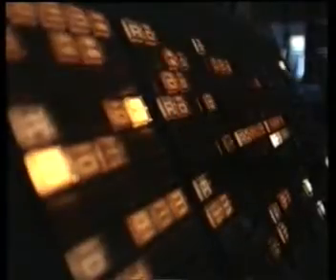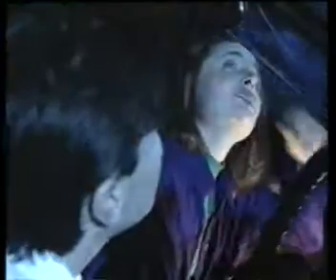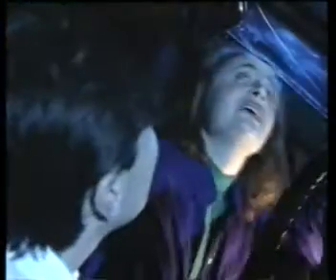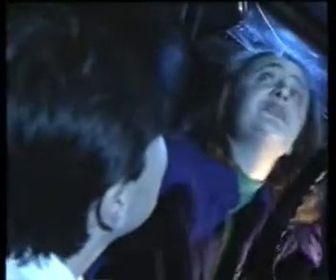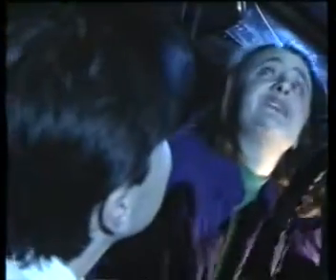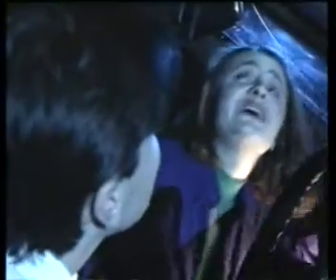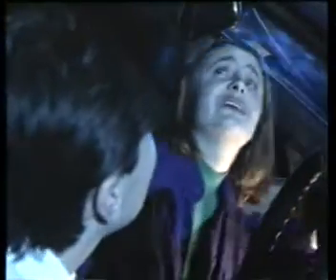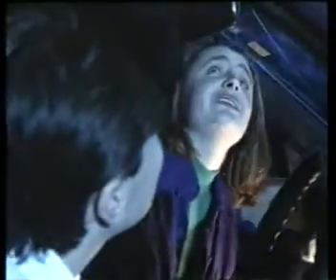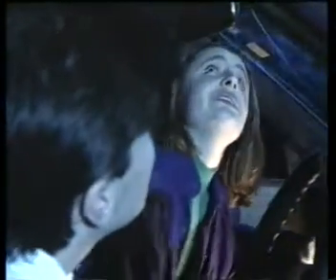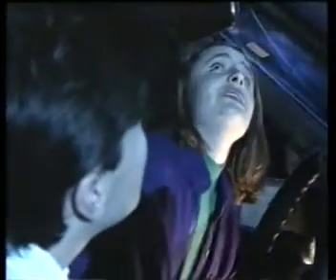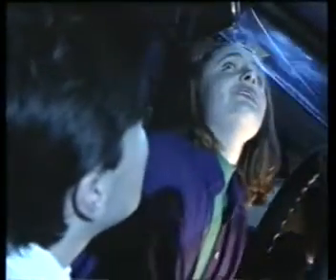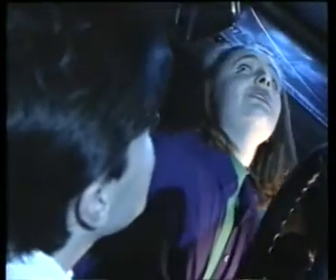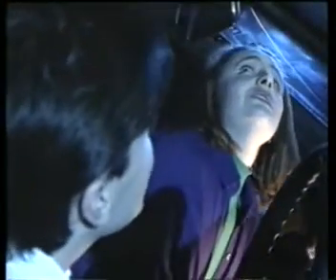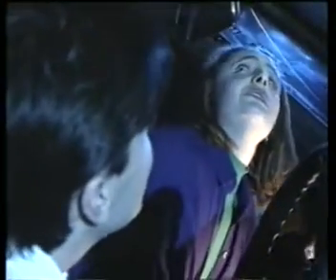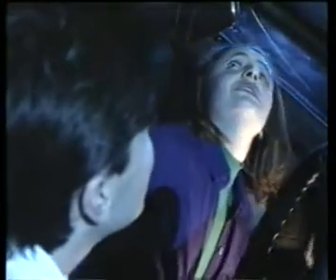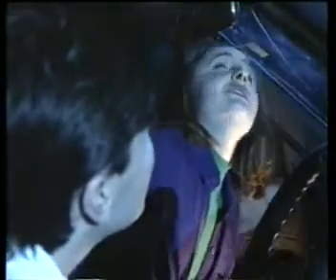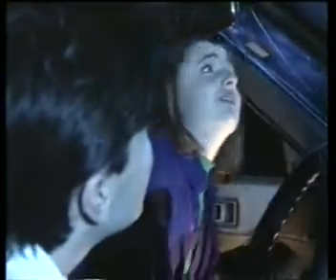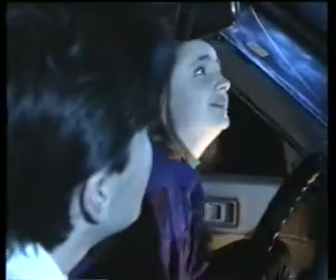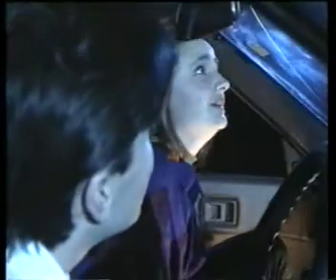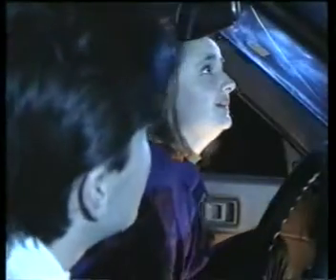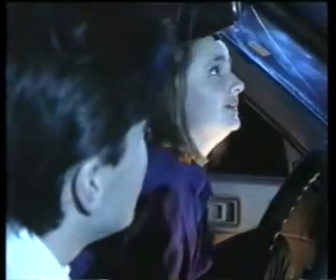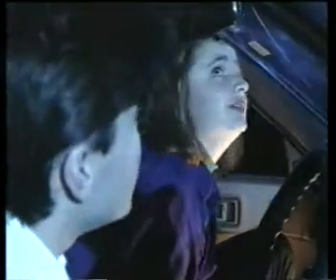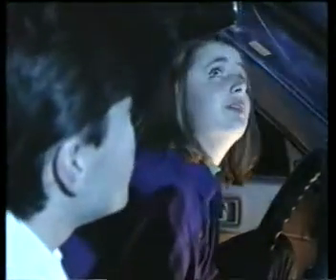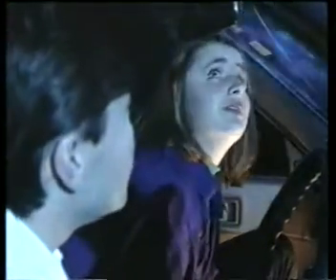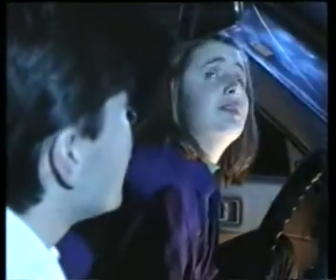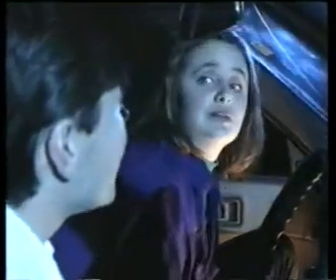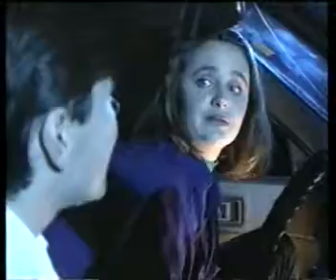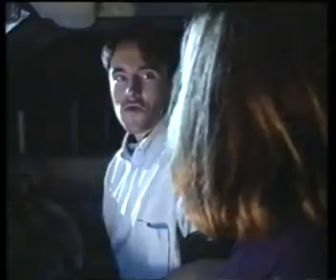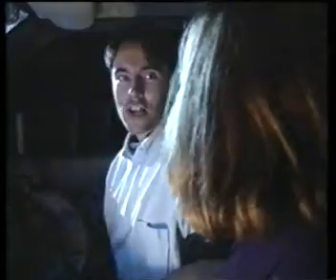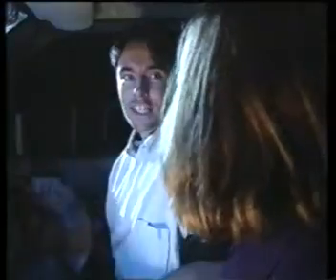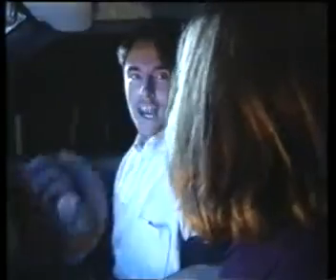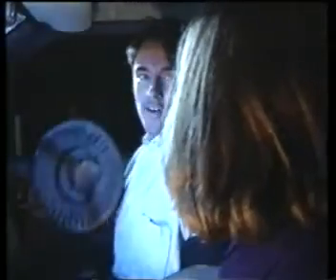Craig, I'm scared. Do you want to see something really scary?